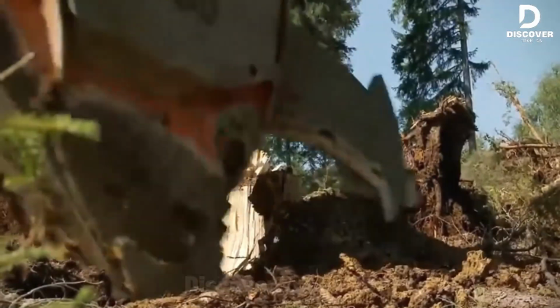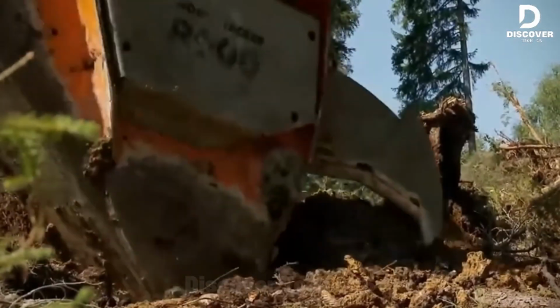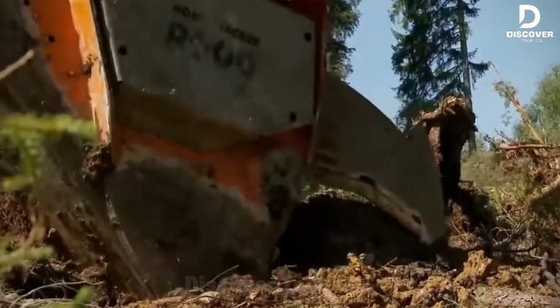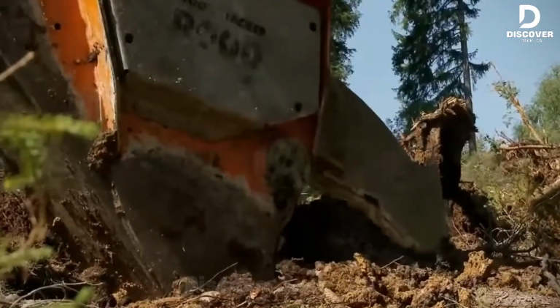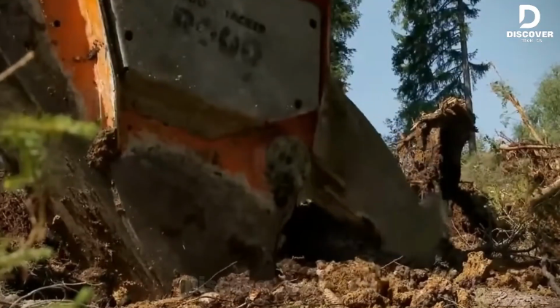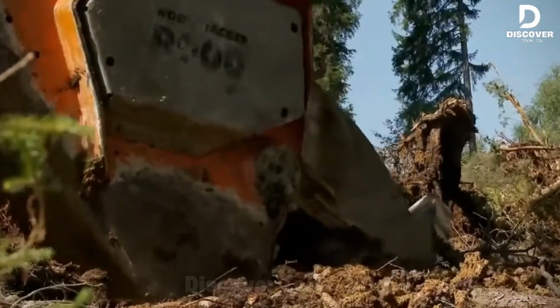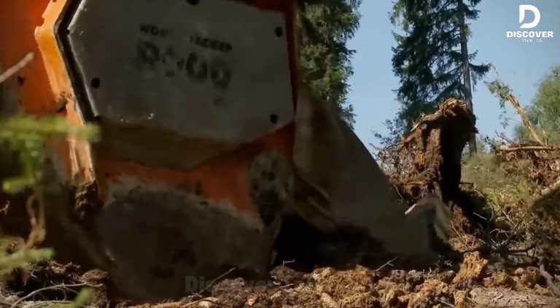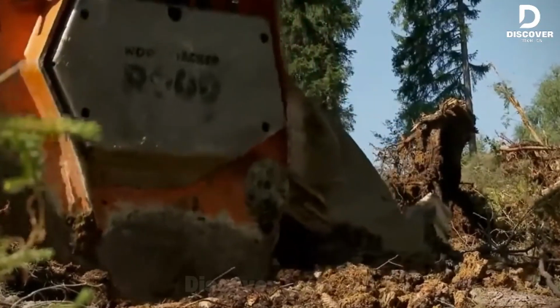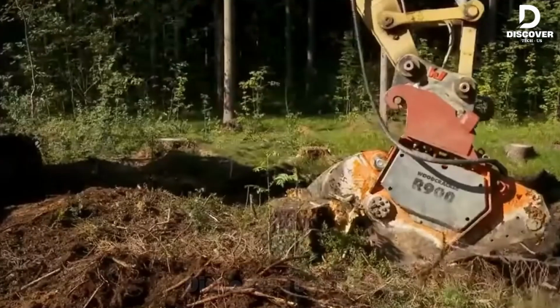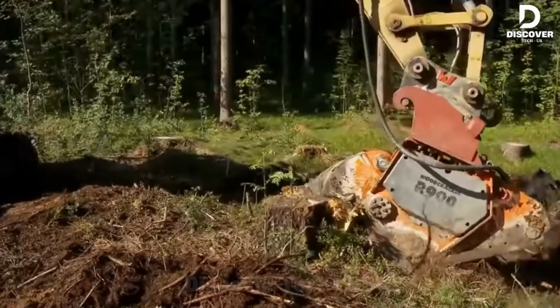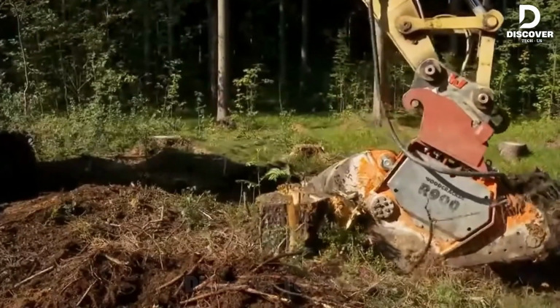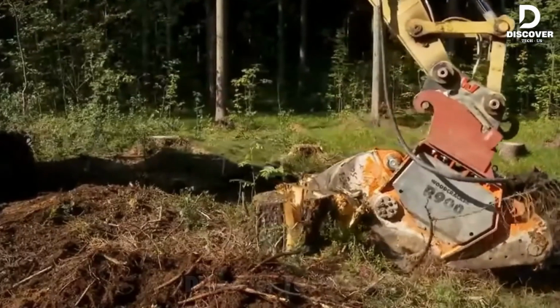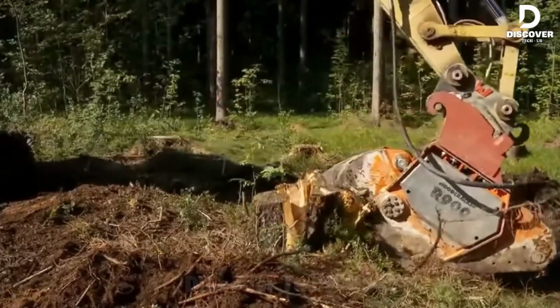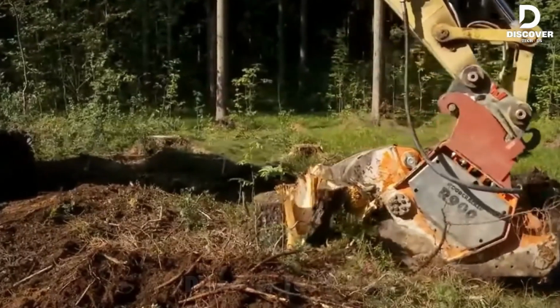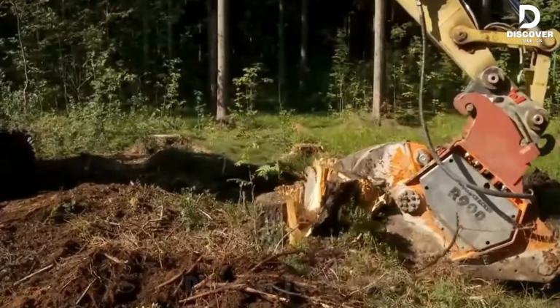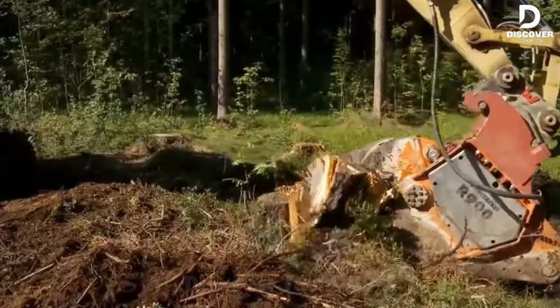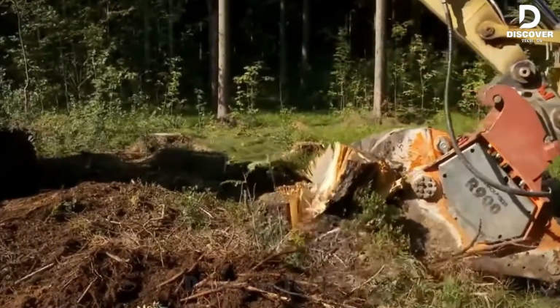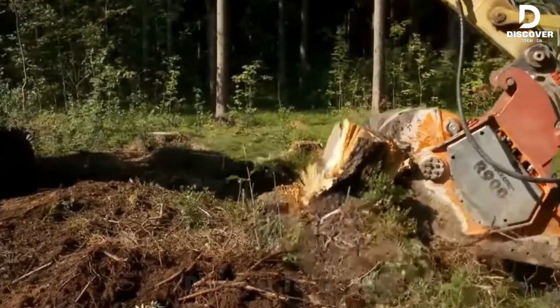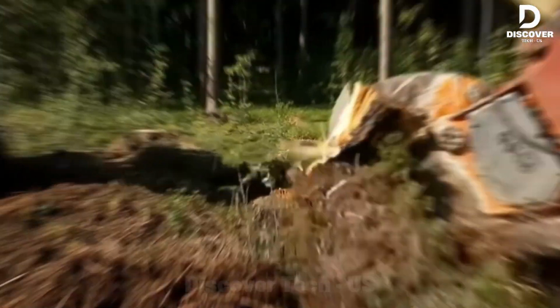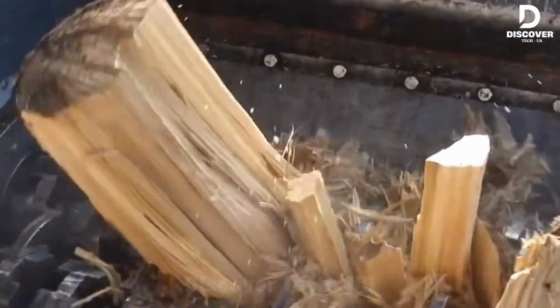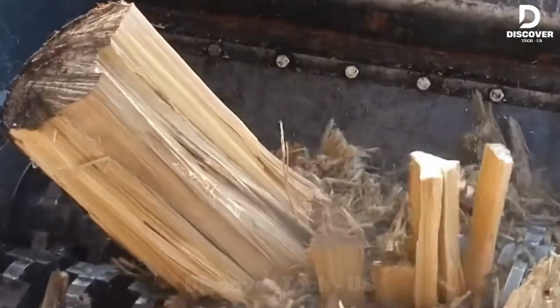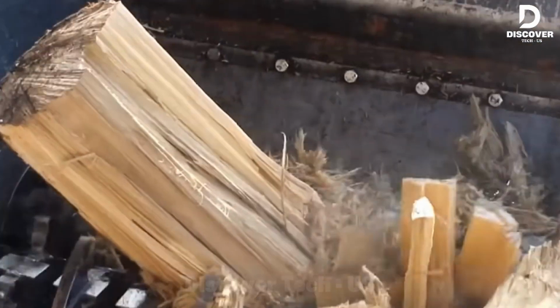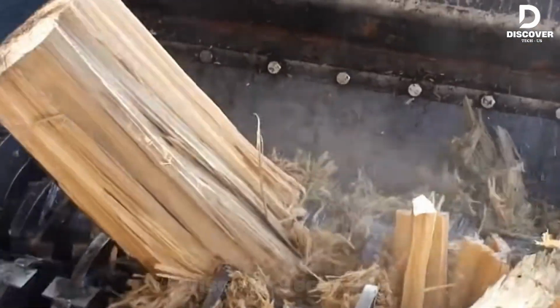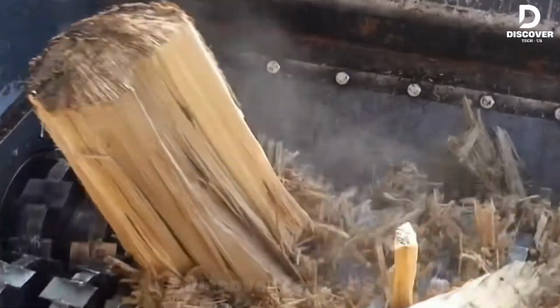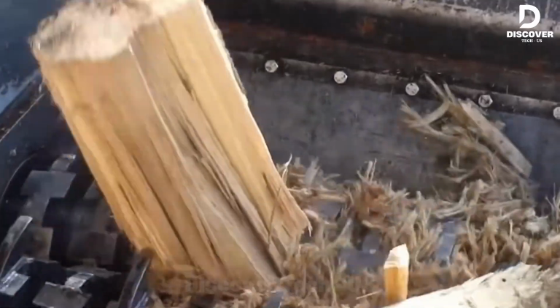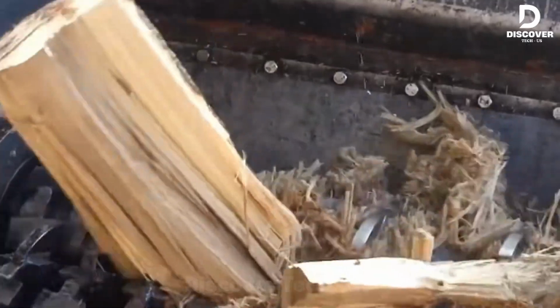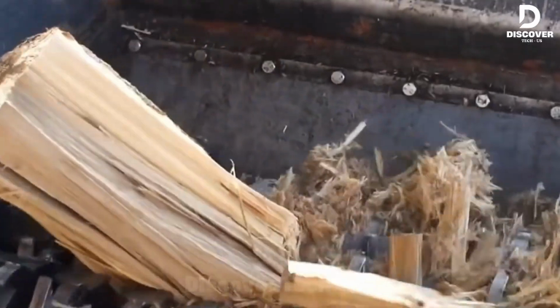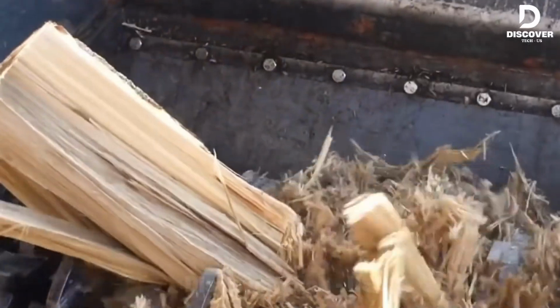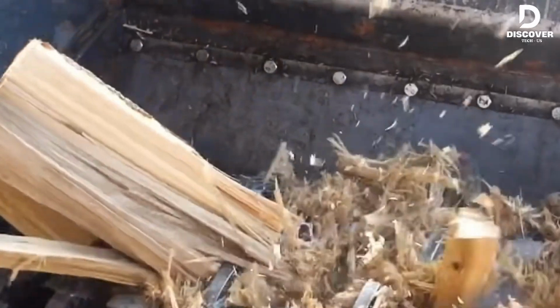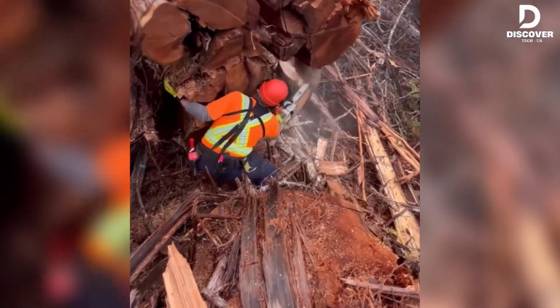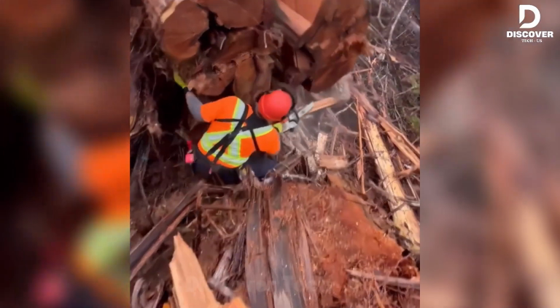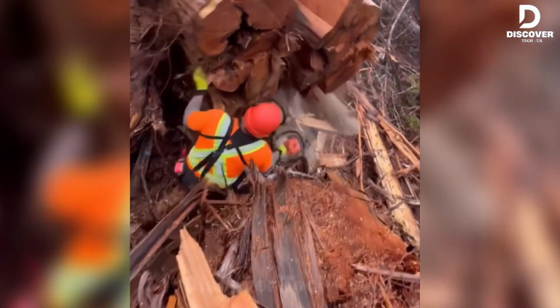Leftover stumps? Not for long. We're unleashing cutting-edge machines to clear the way. Welcome to Discover Tech. Let's make it happen.